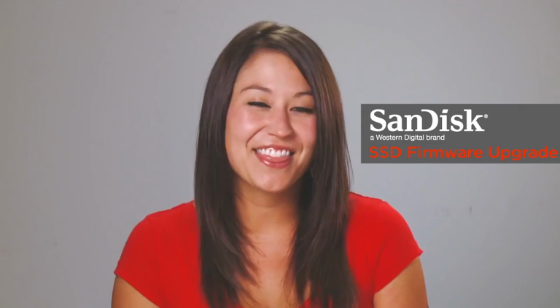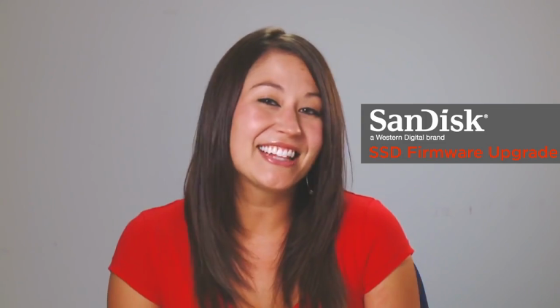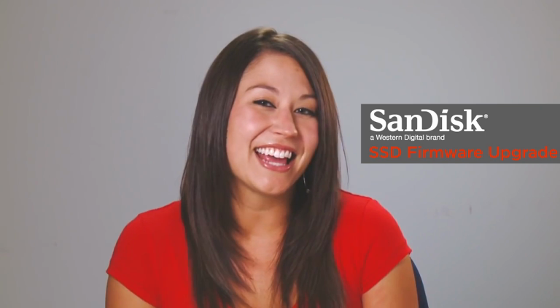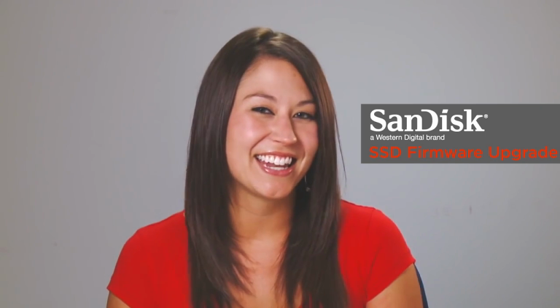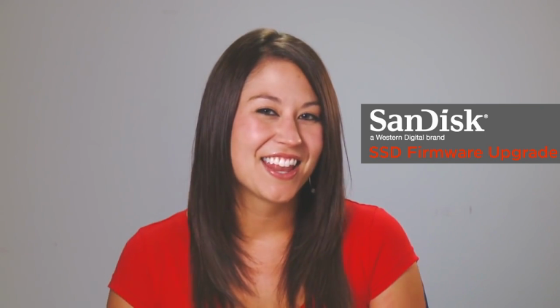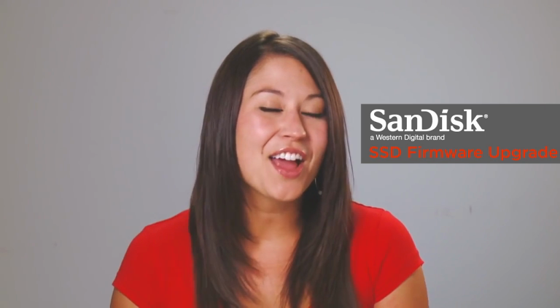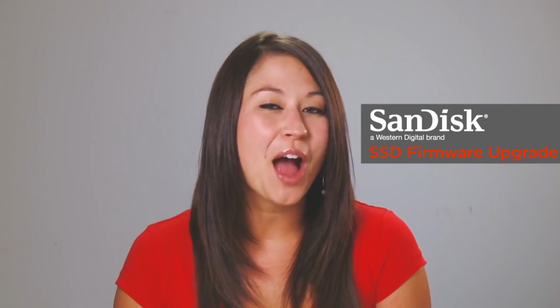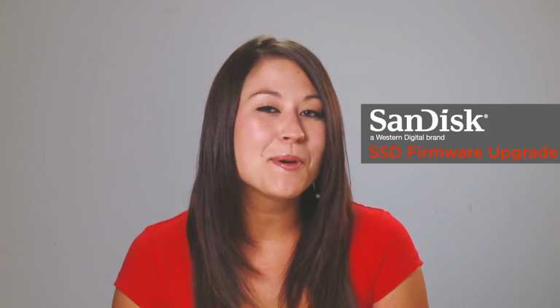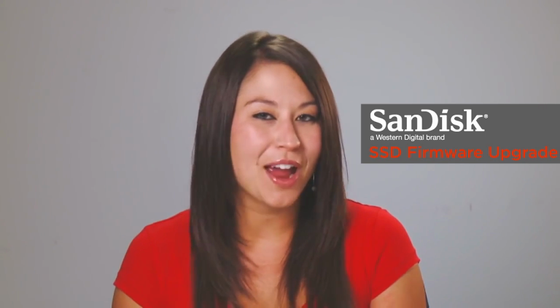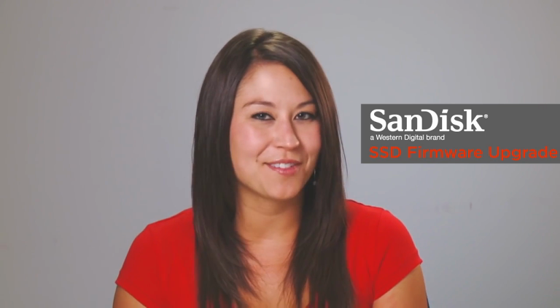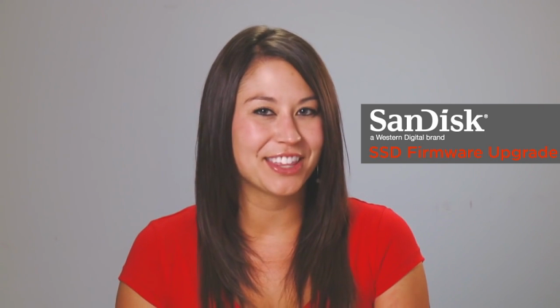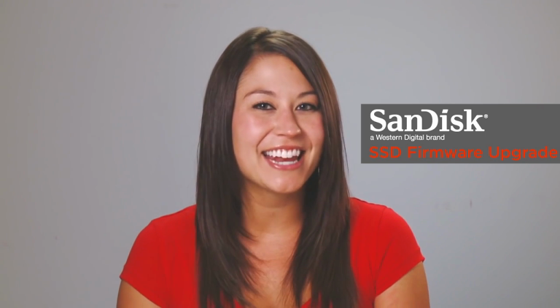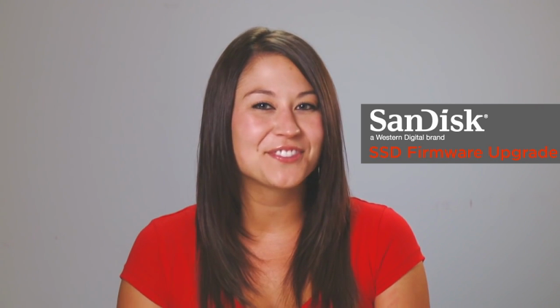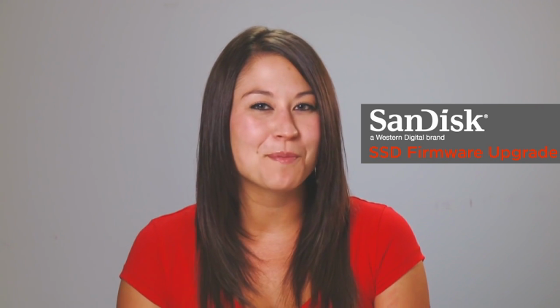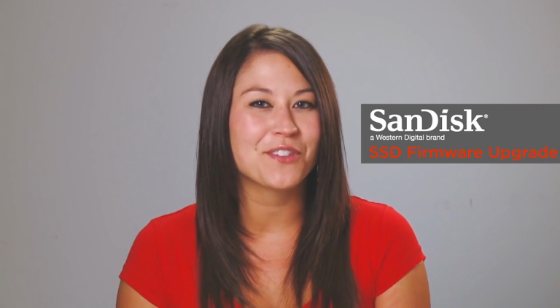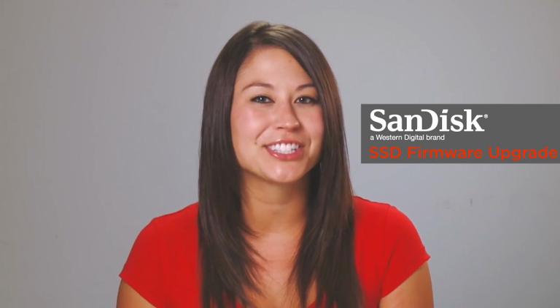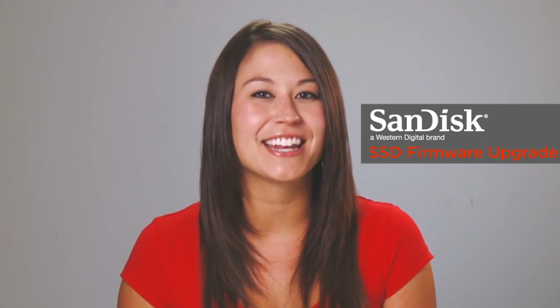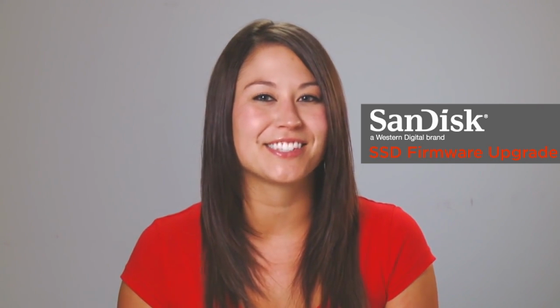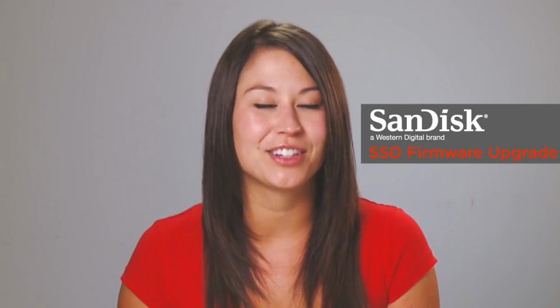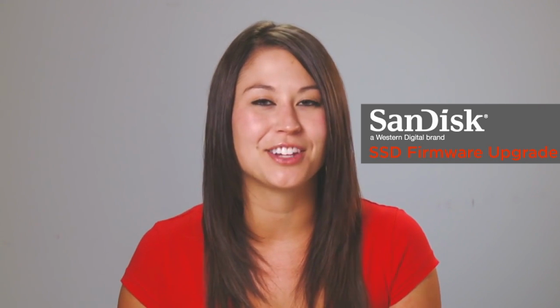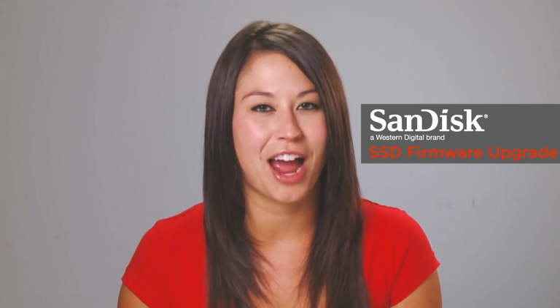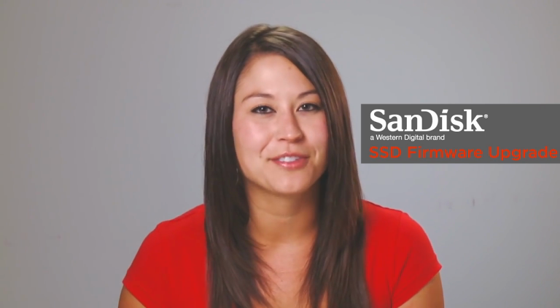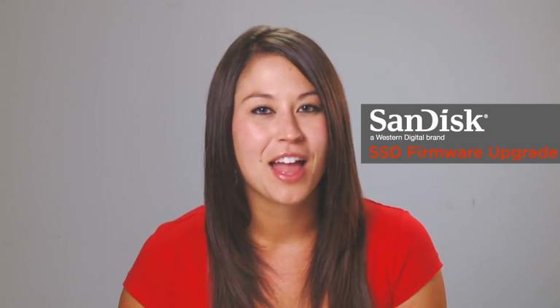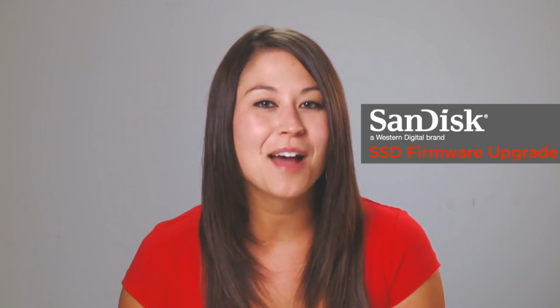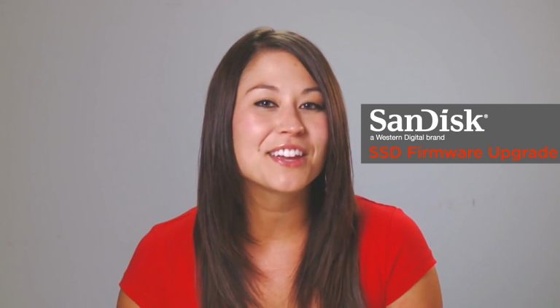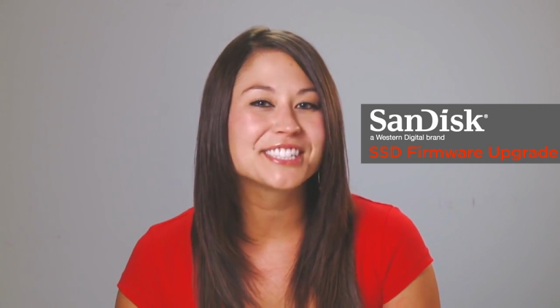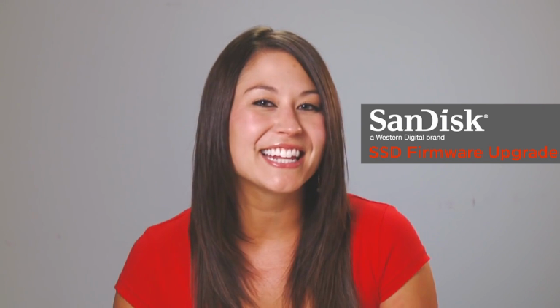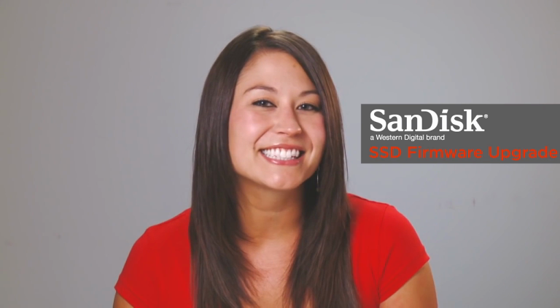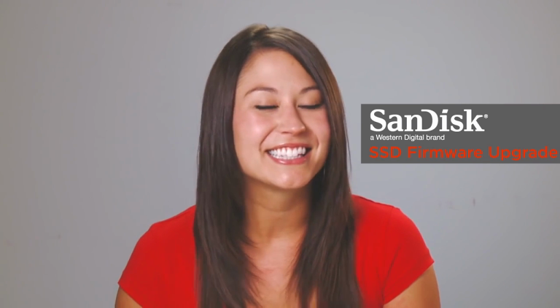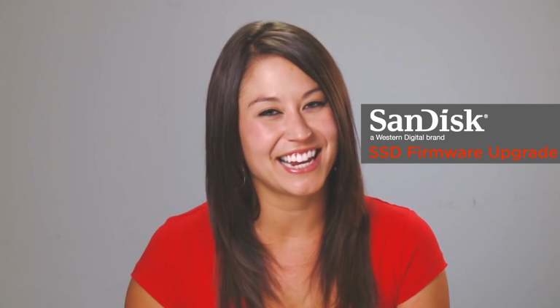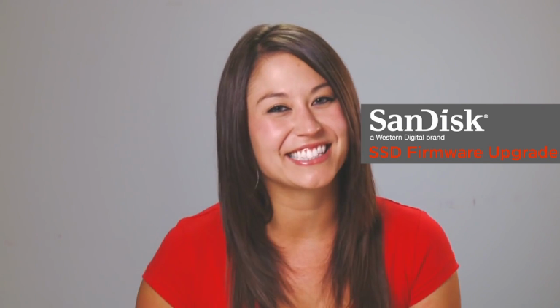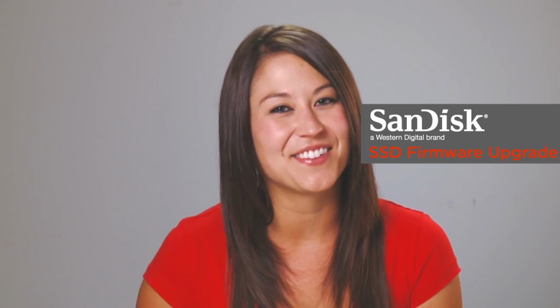And that's it. Now you're up and running with the latest firmware for your SanDisk Solid State Drive. I'm Leah for SanDisk. See you next time.